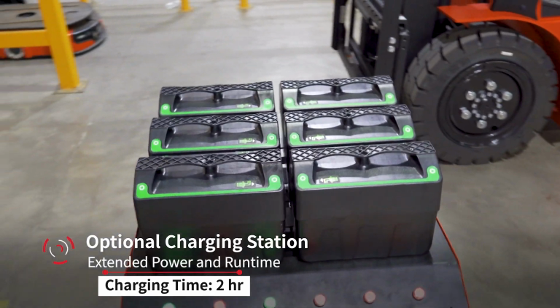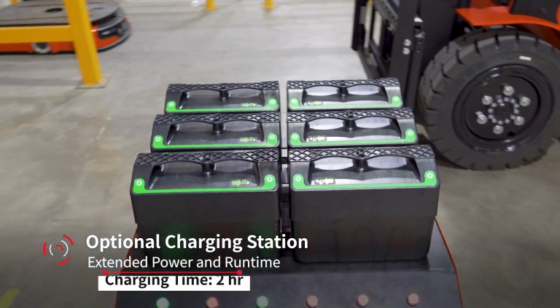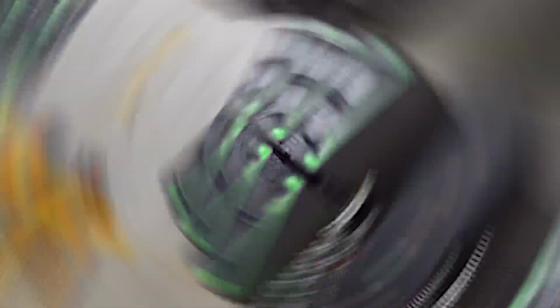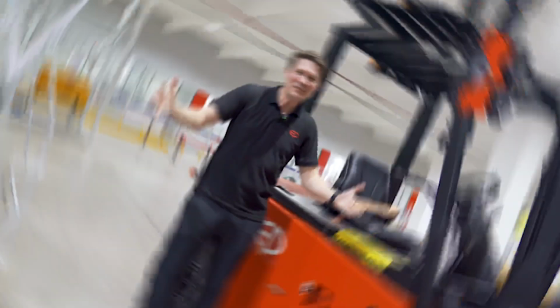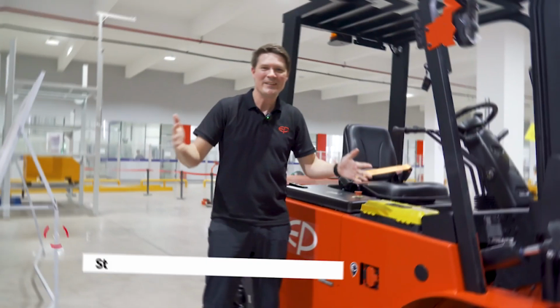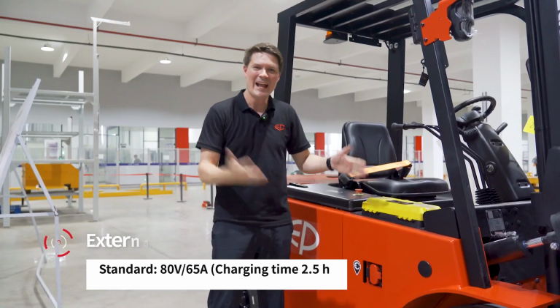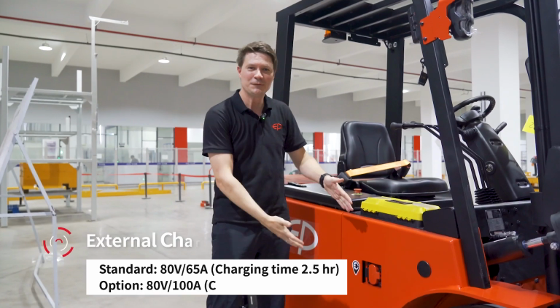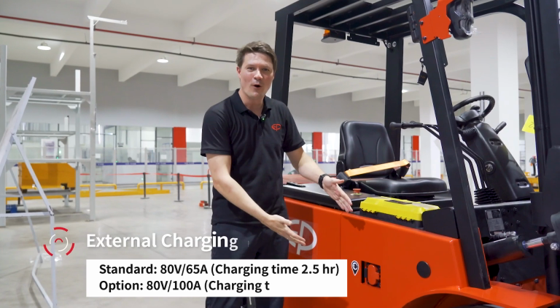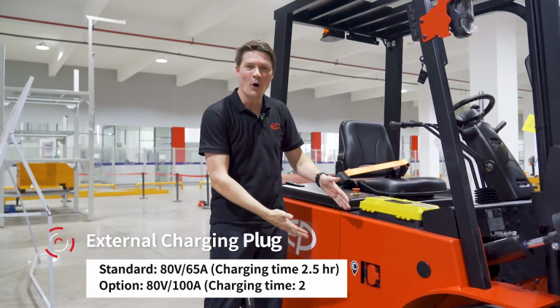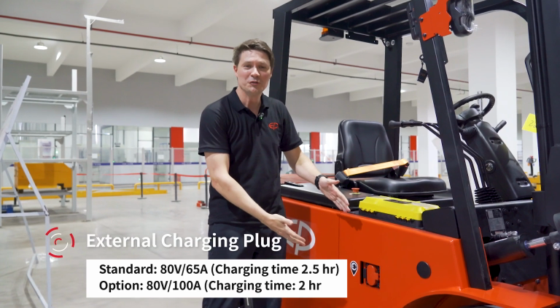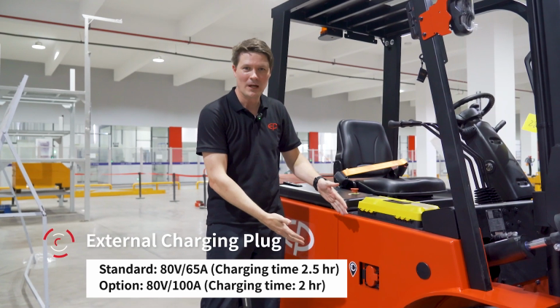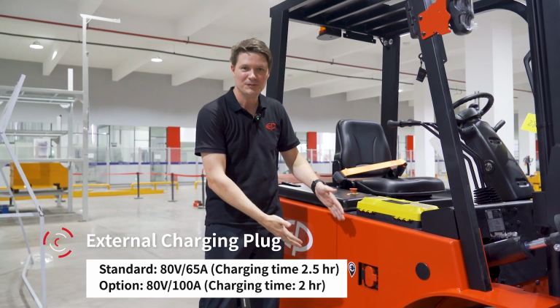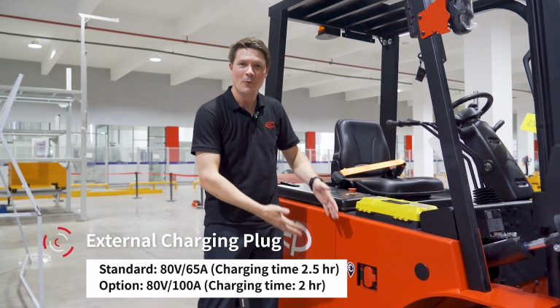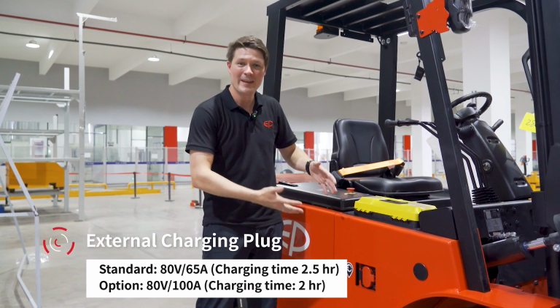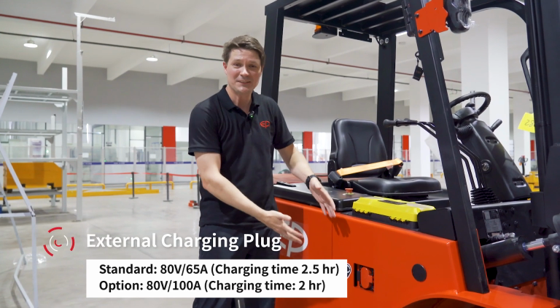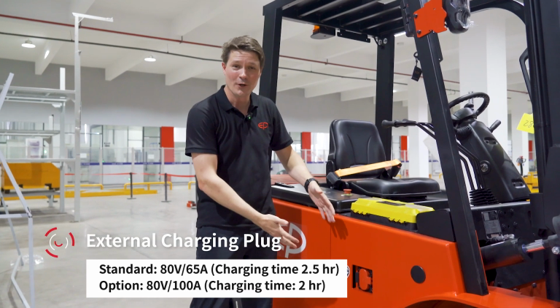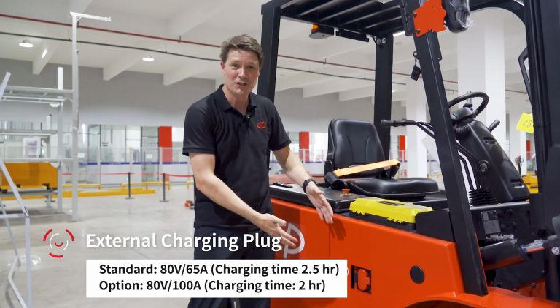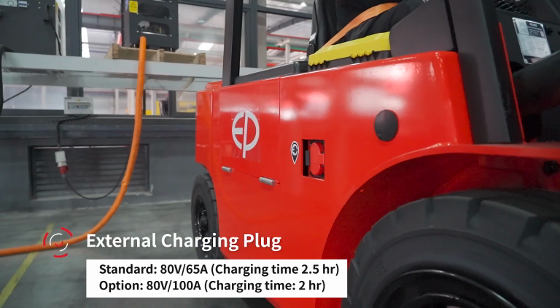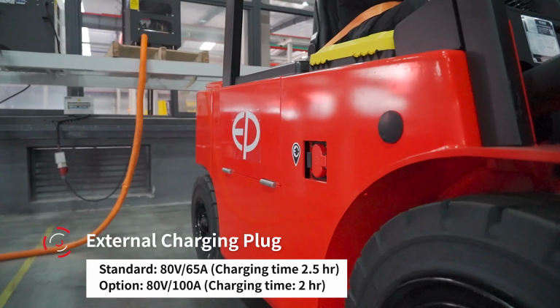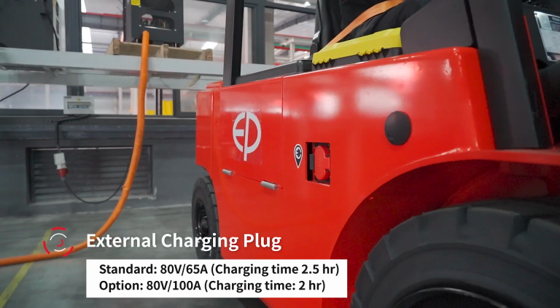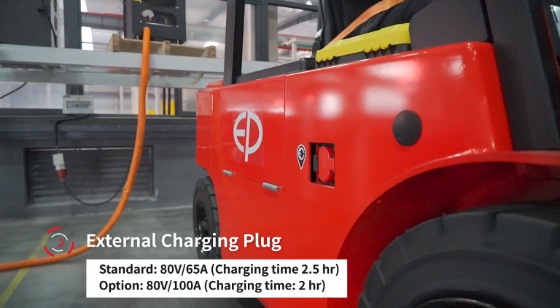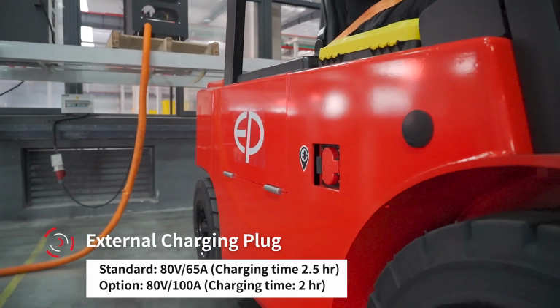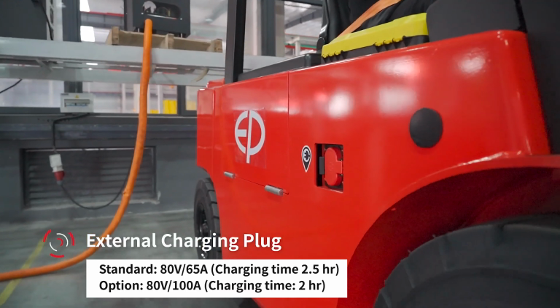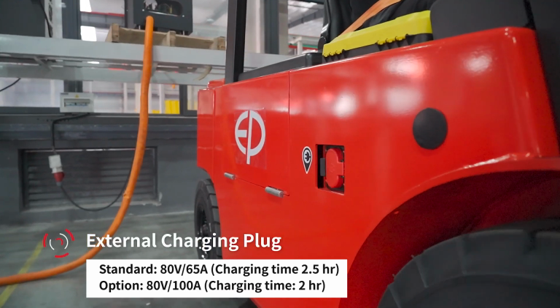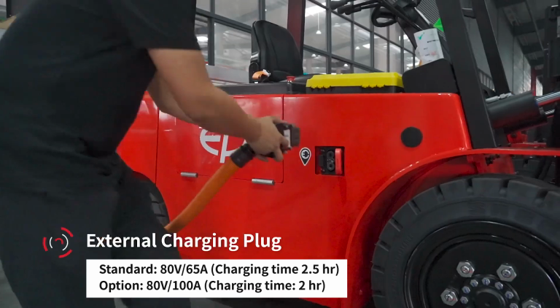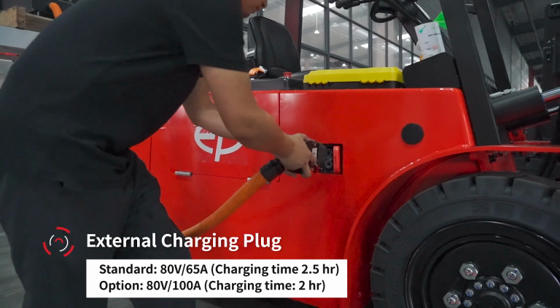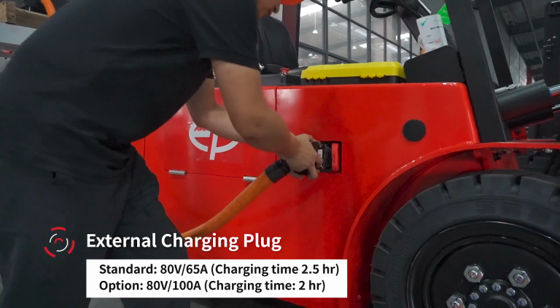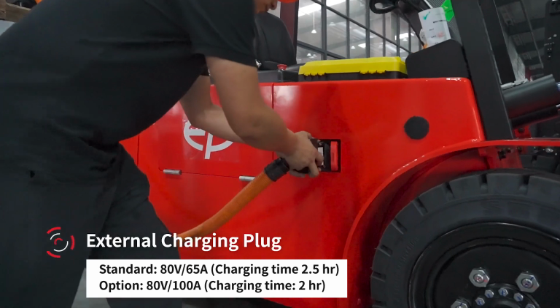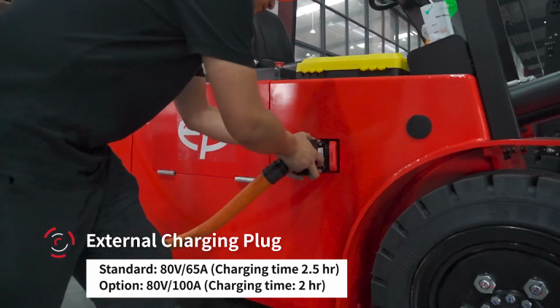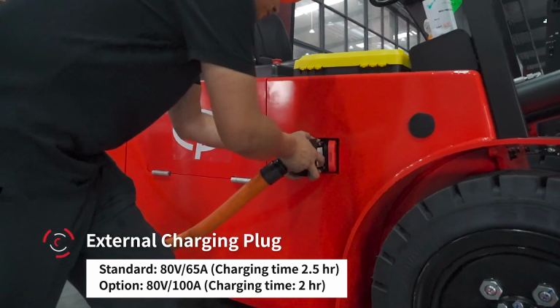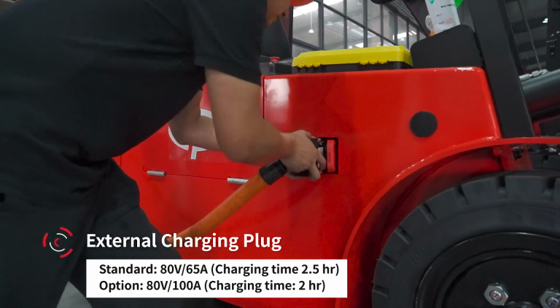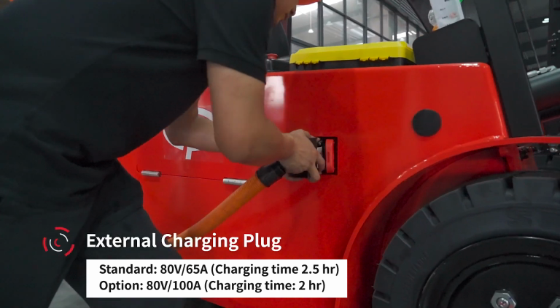Of course, the X4 also comes with an external charging plug, so you can plug it in and charge it directly.